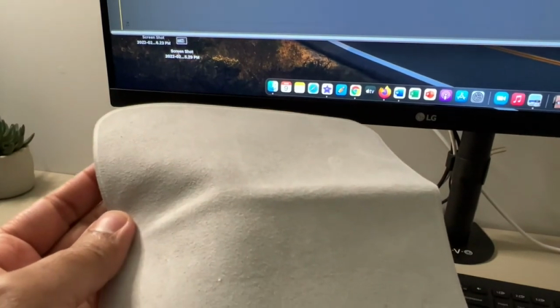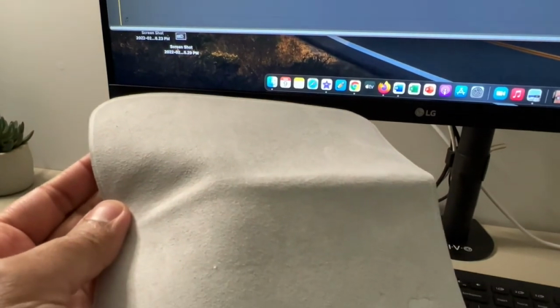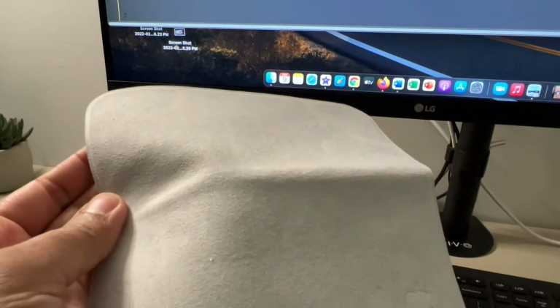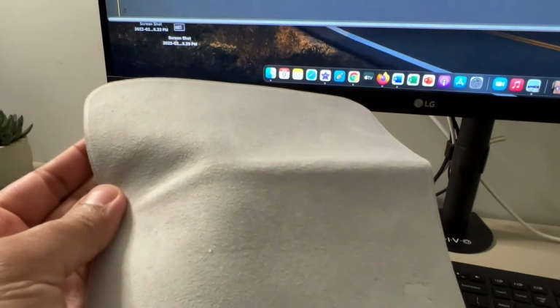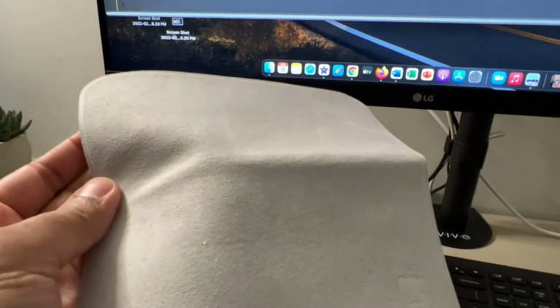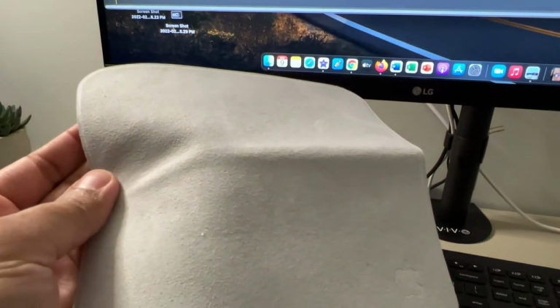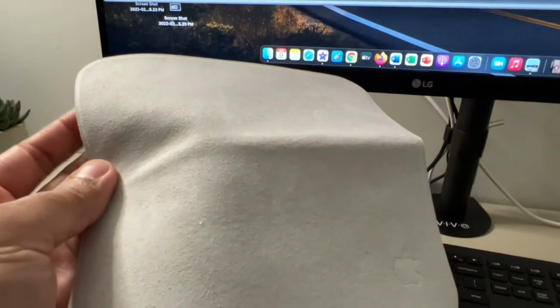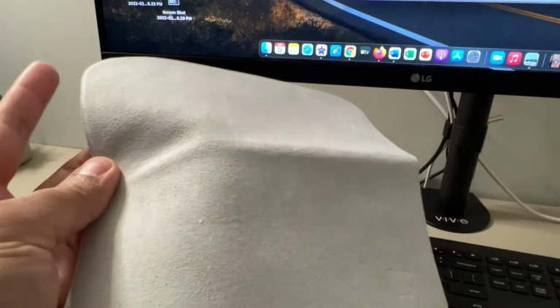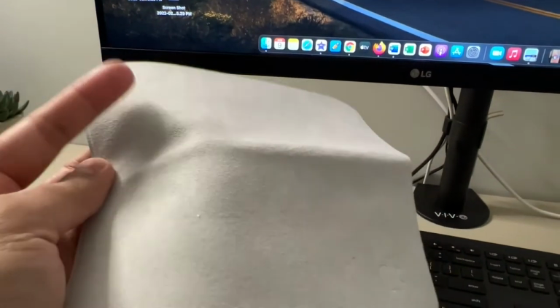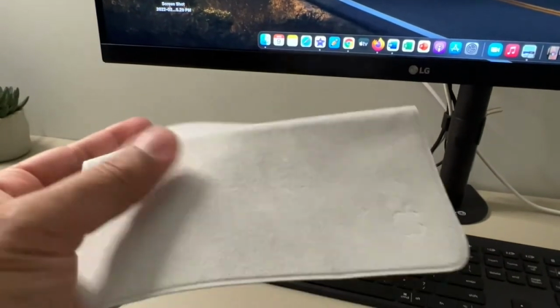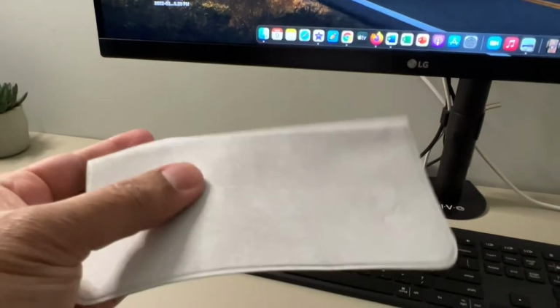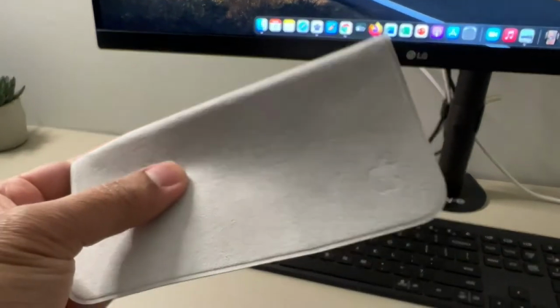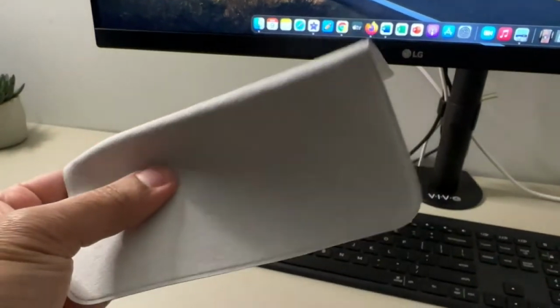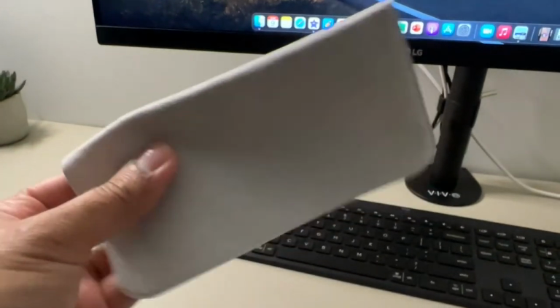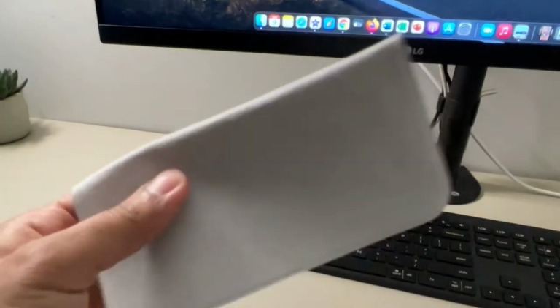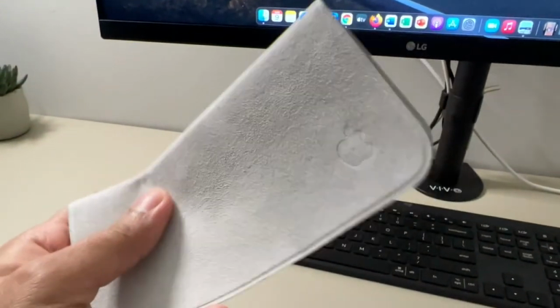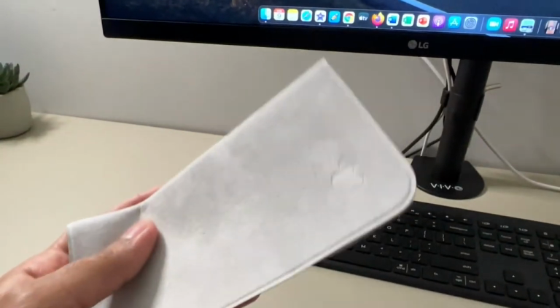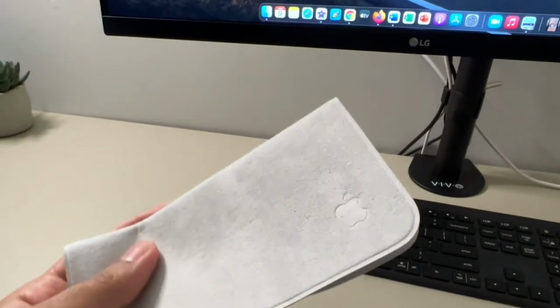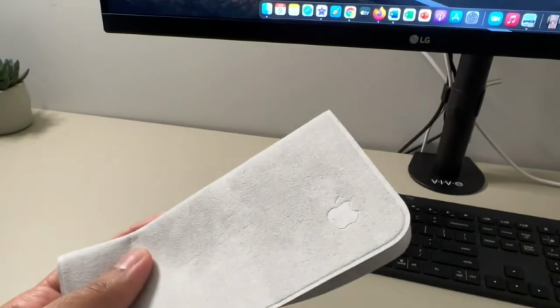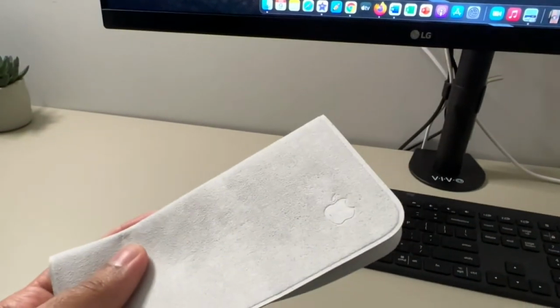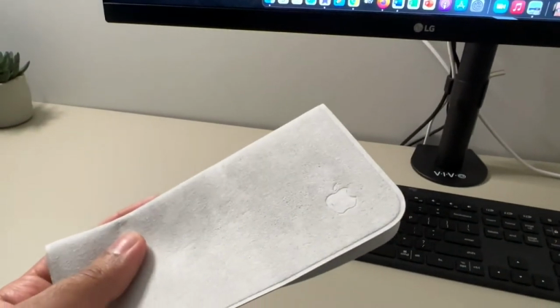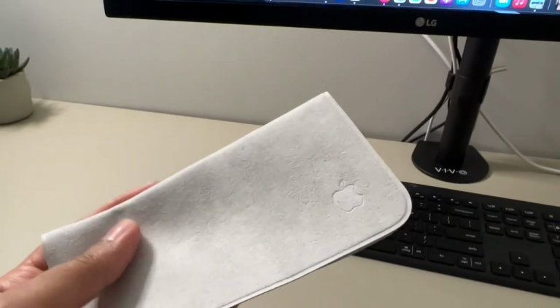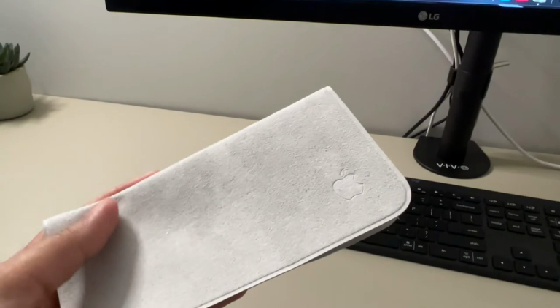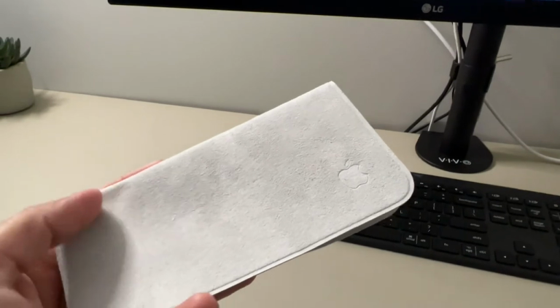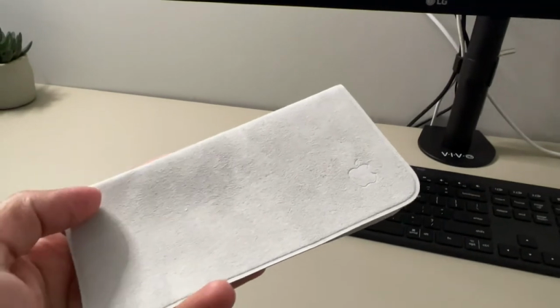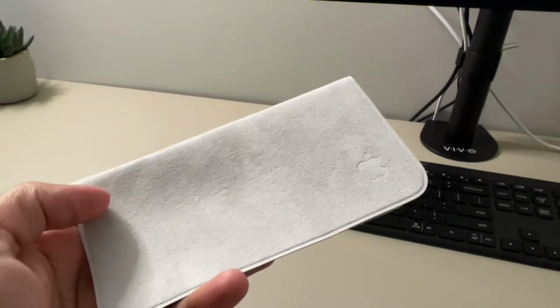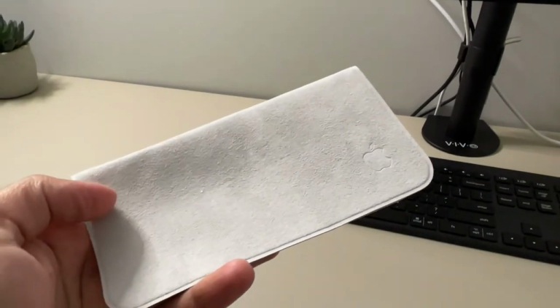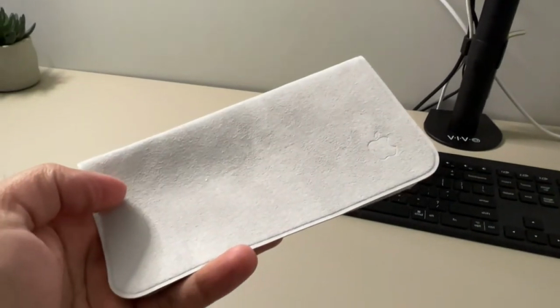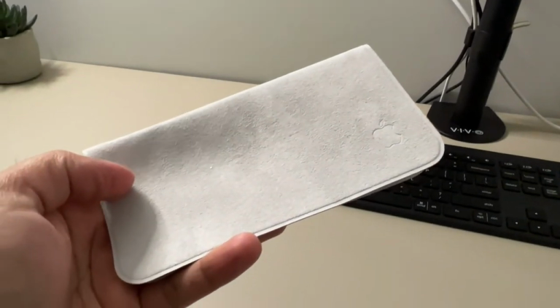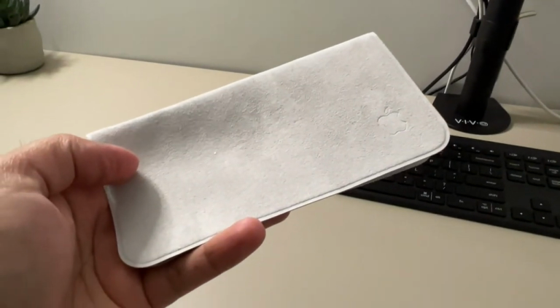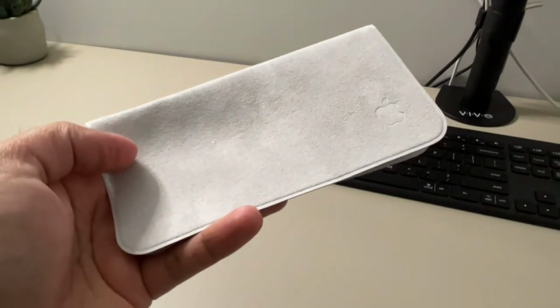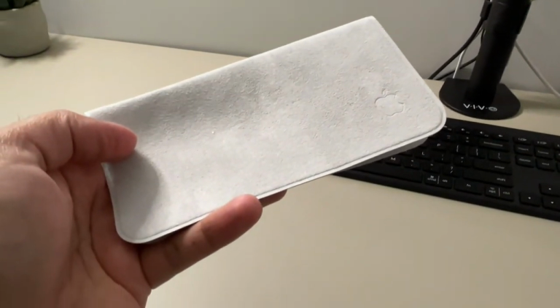You're definitely paying for quality in all of Apple's products, and this is just another one. As ridiculous as this sounds, let's test it out and see how it works.